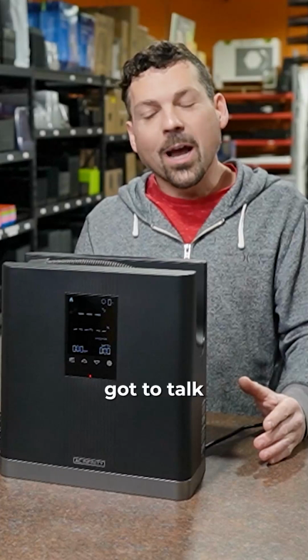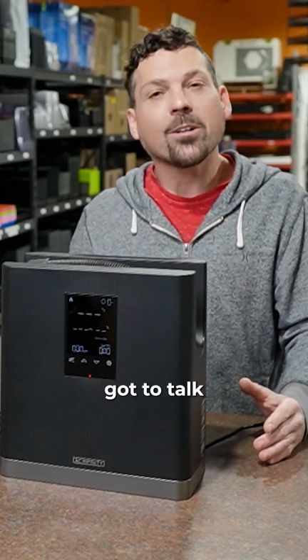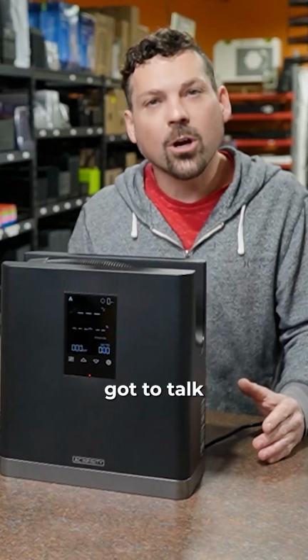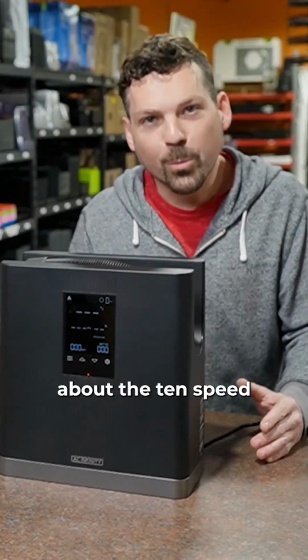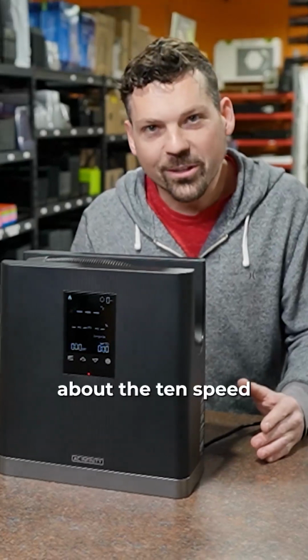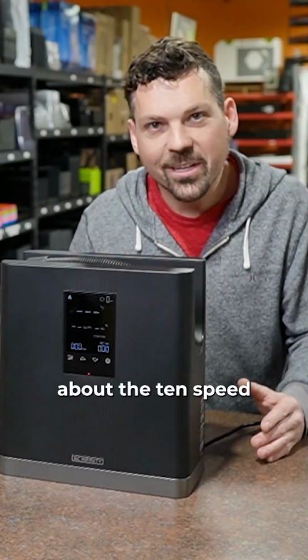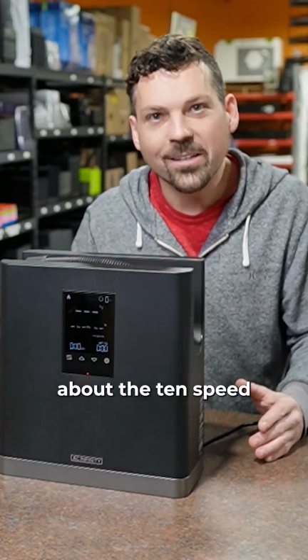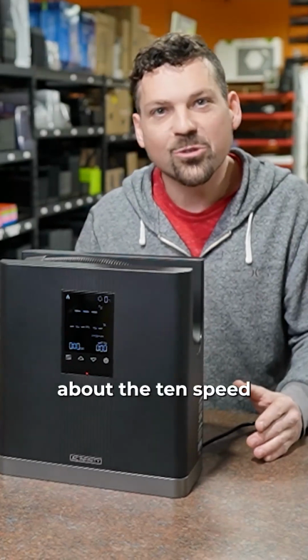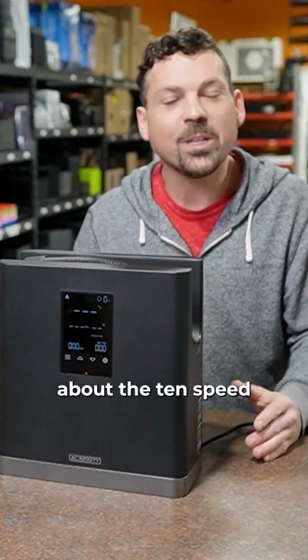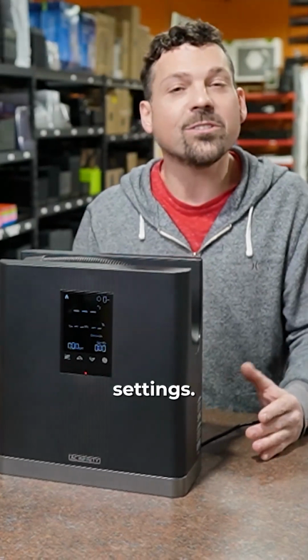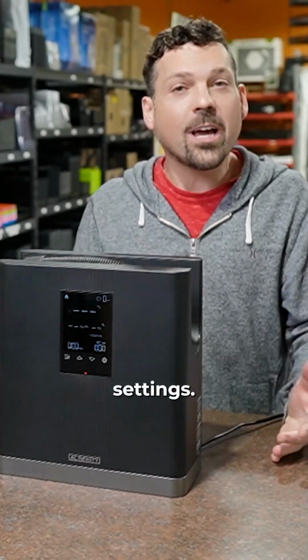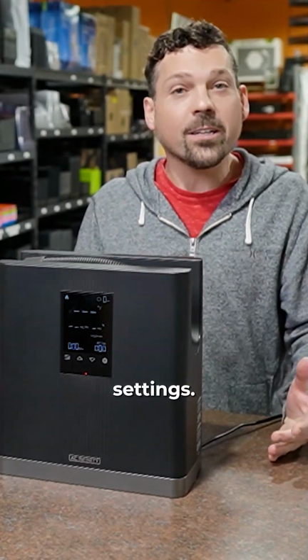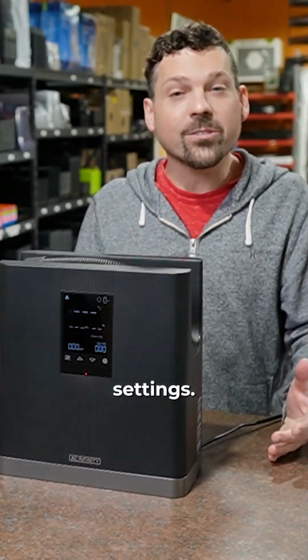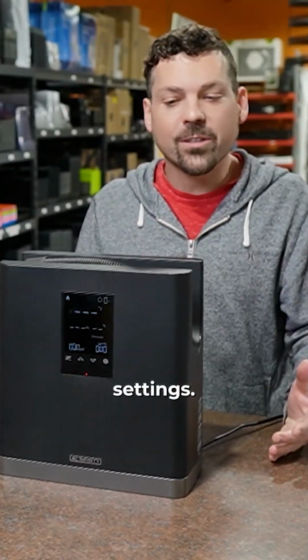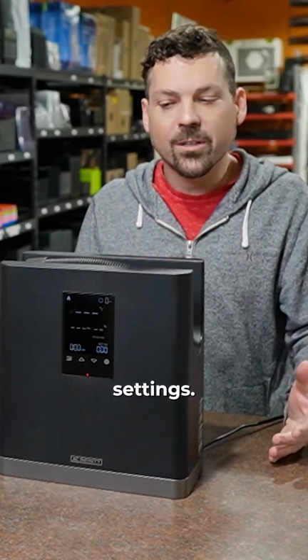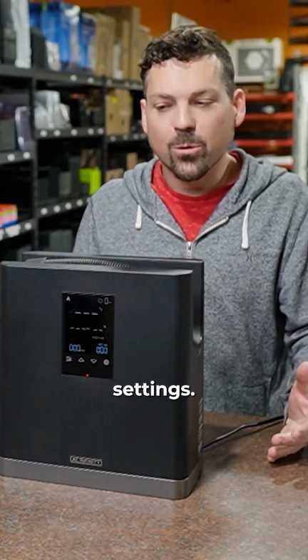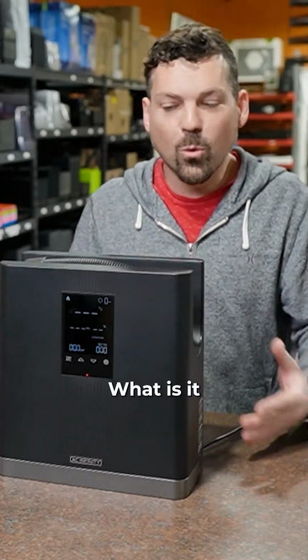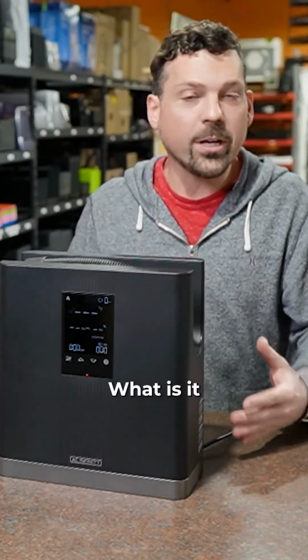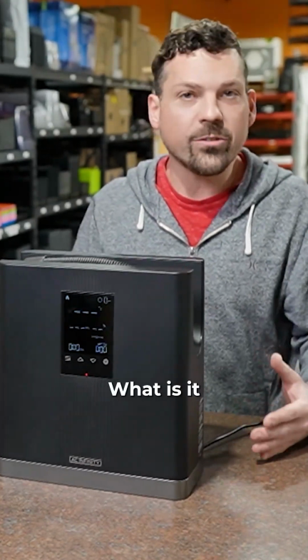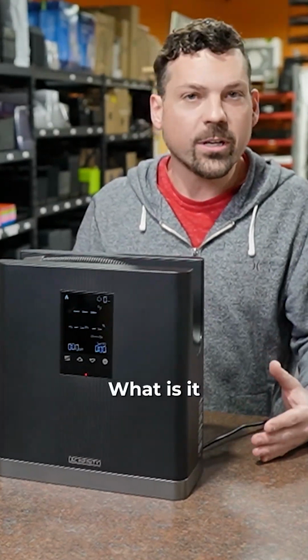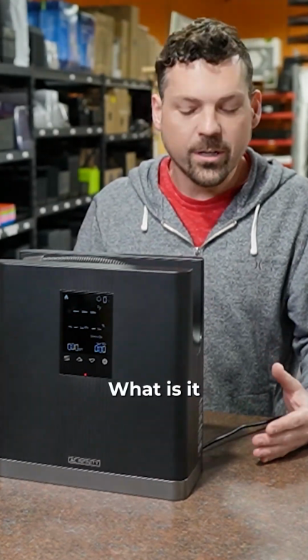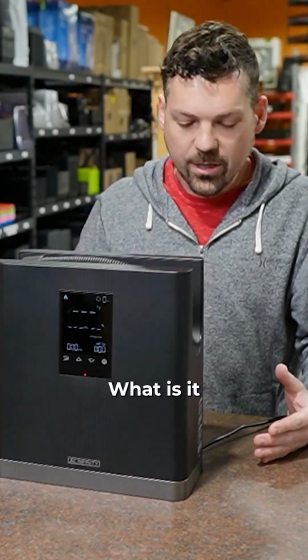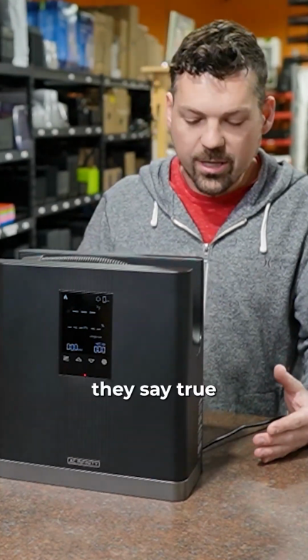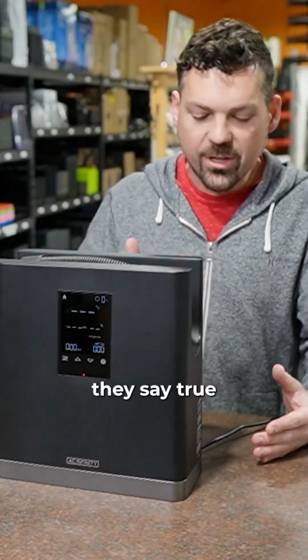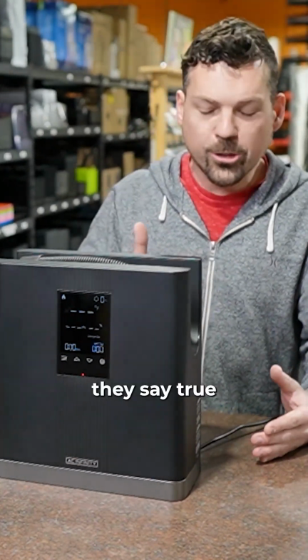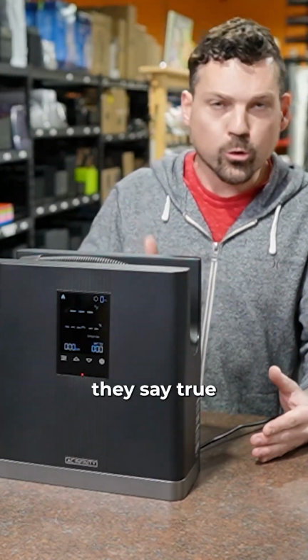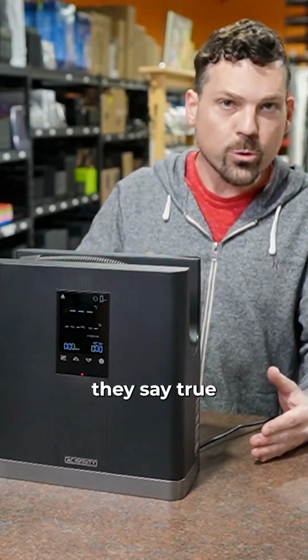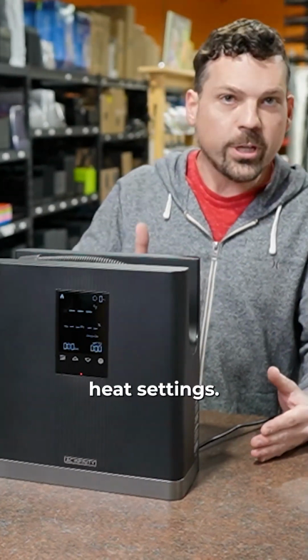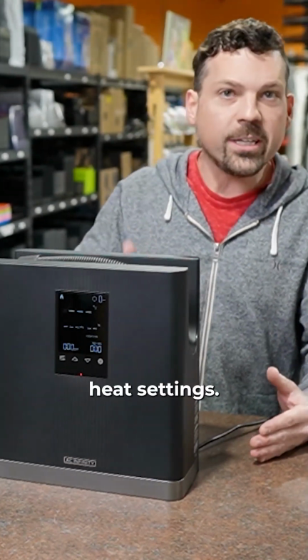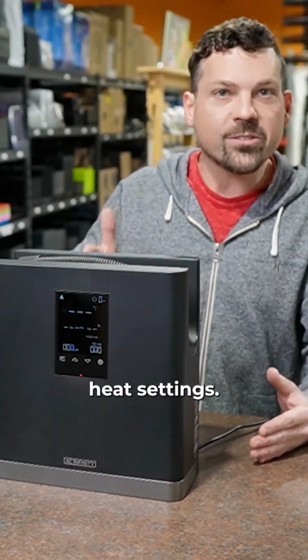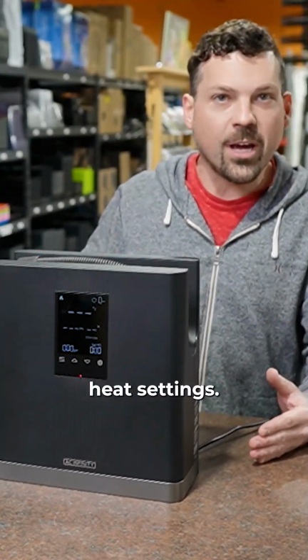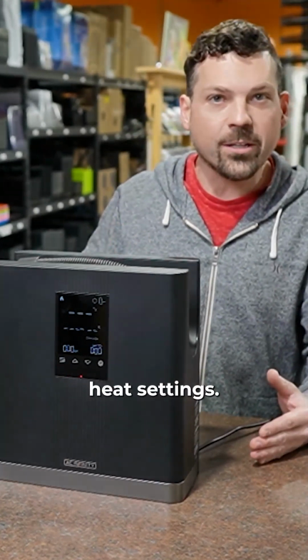We've got to talk about the 10 speed settings. What is it? They say true heat settings.